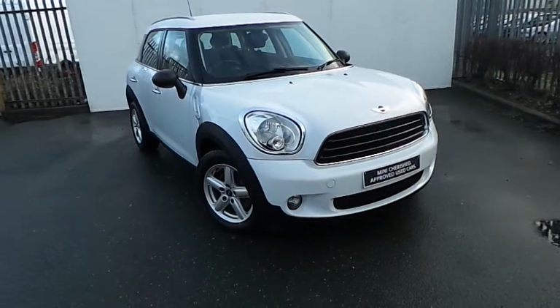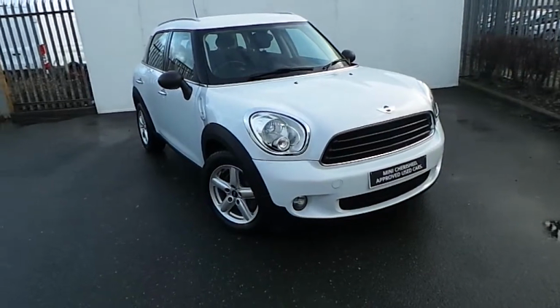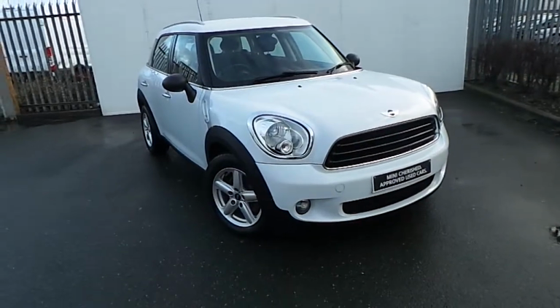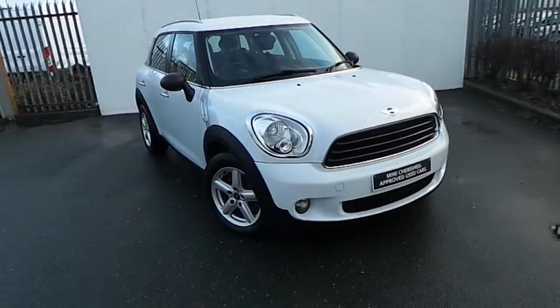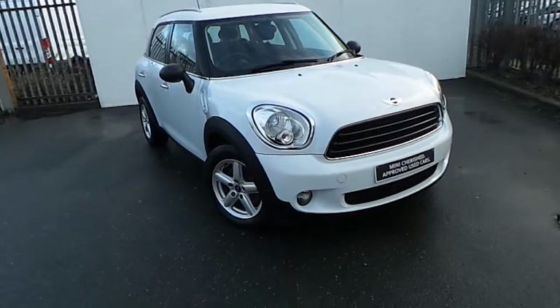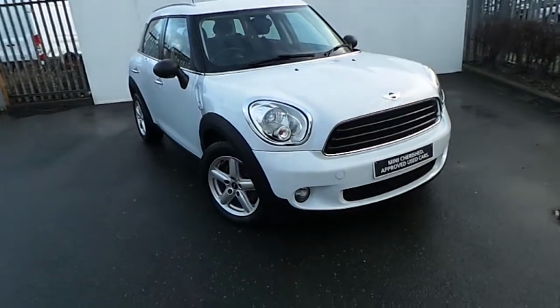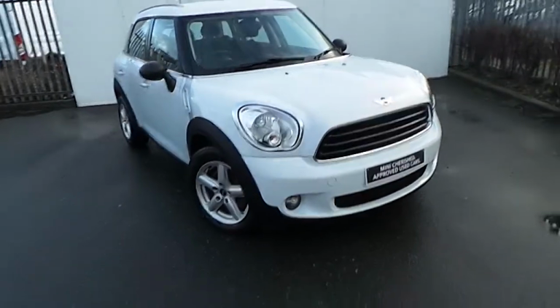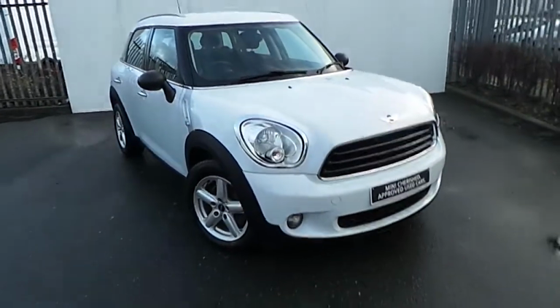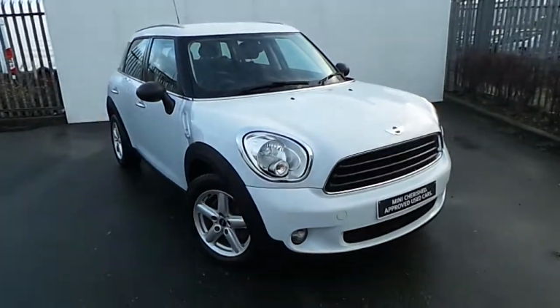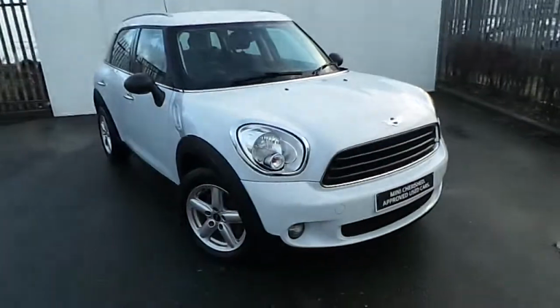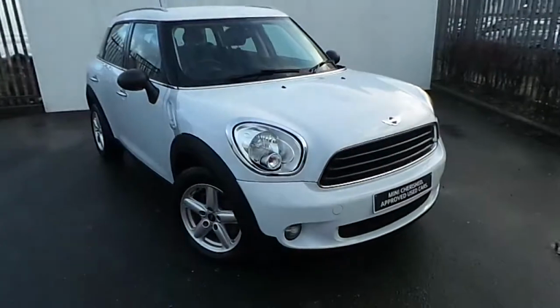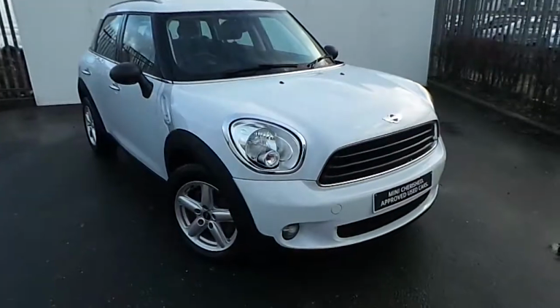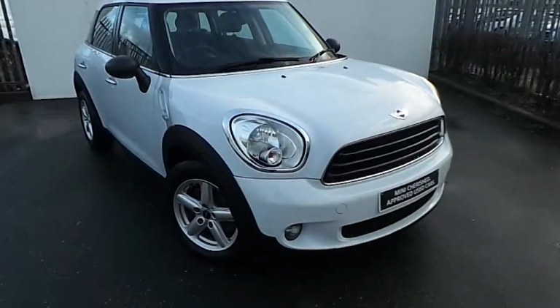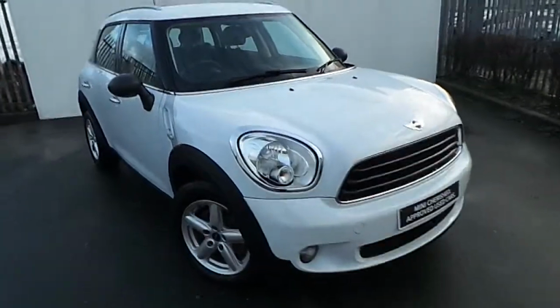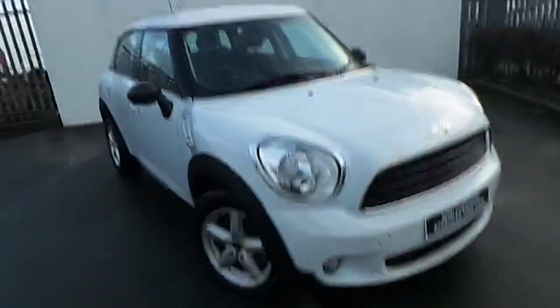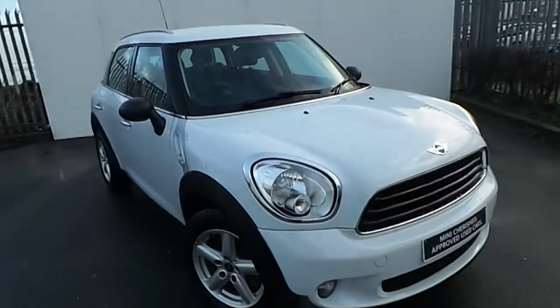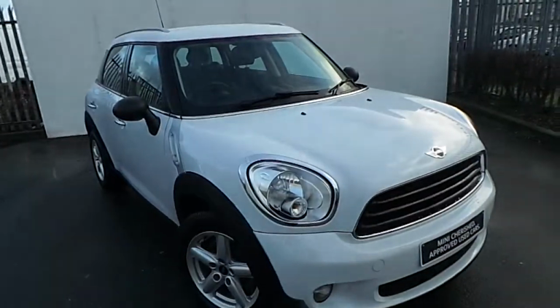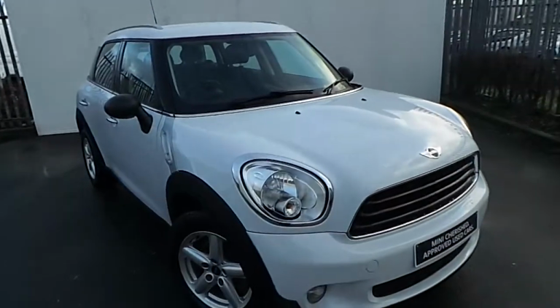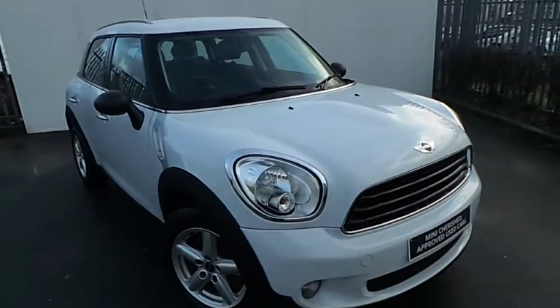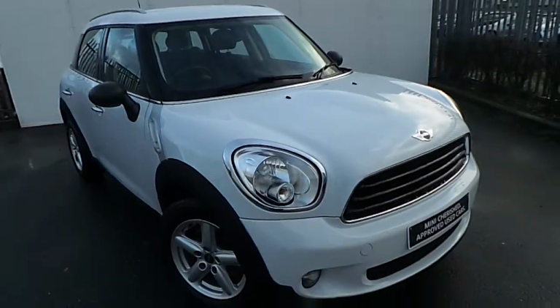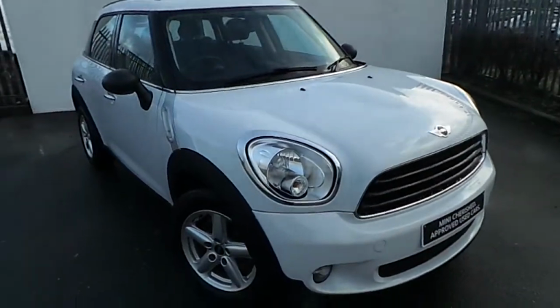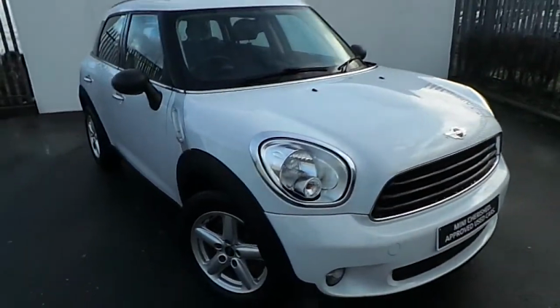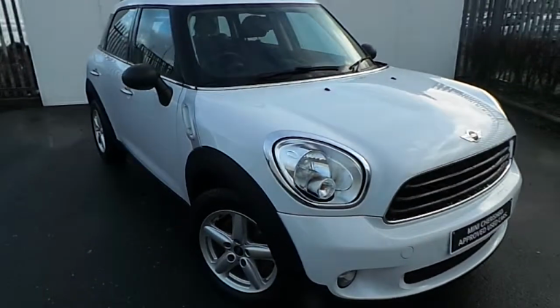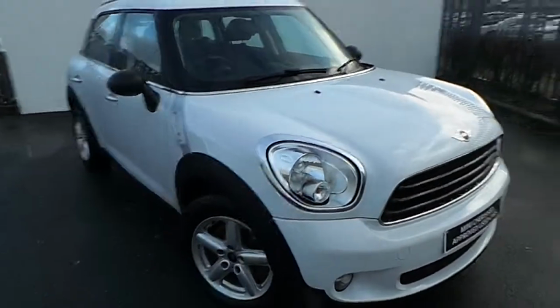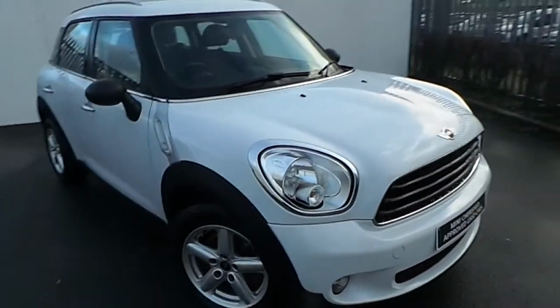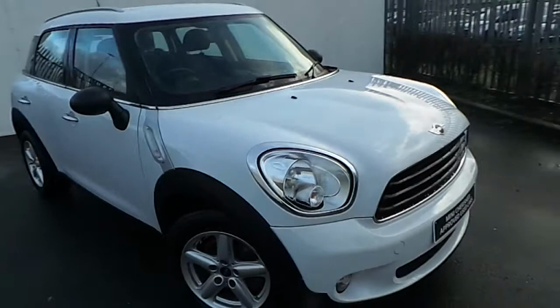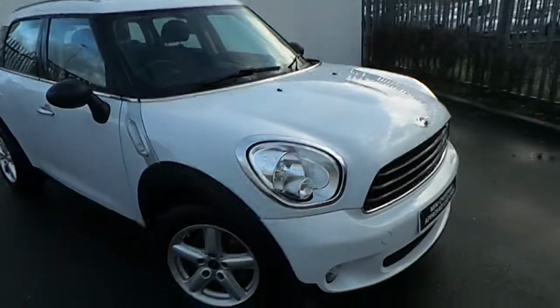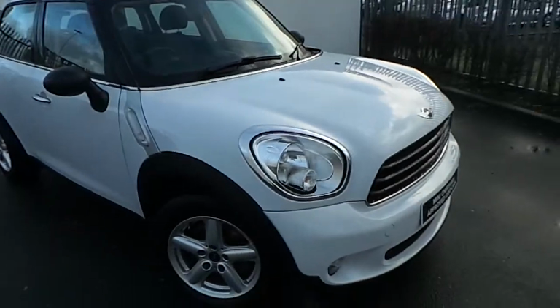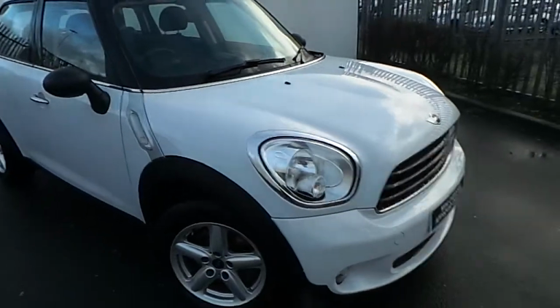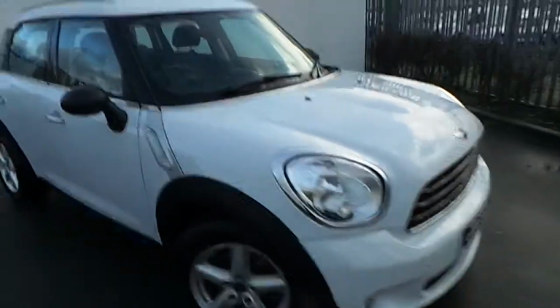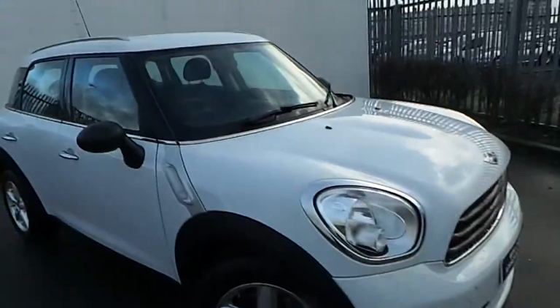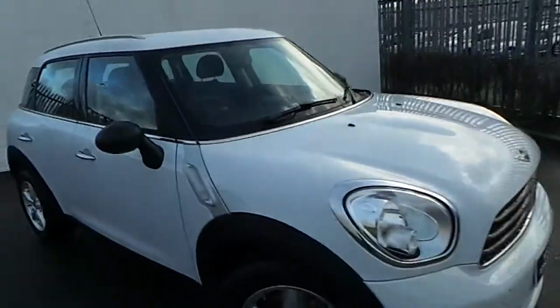Hello and welcome to Joe Duffy Mini Mansion. This is our 2013 Mini One D Countryman from our chair selection.